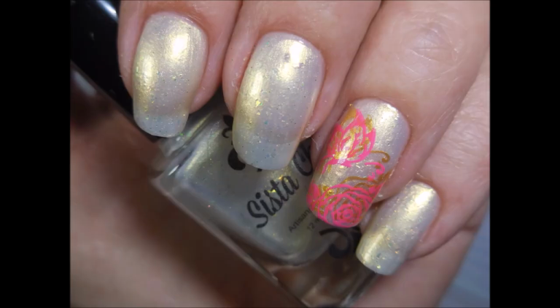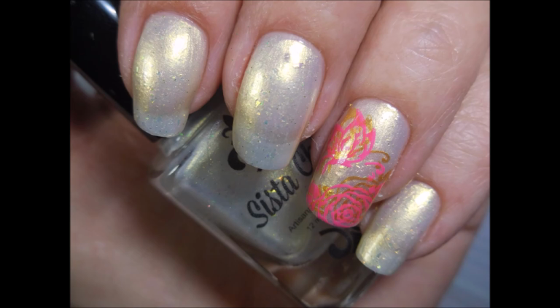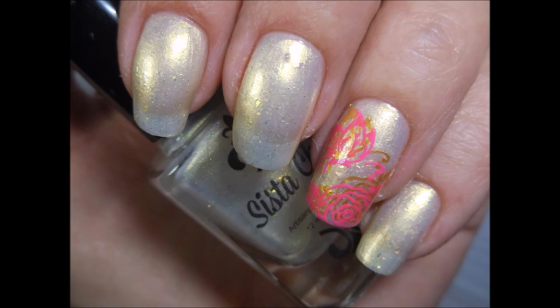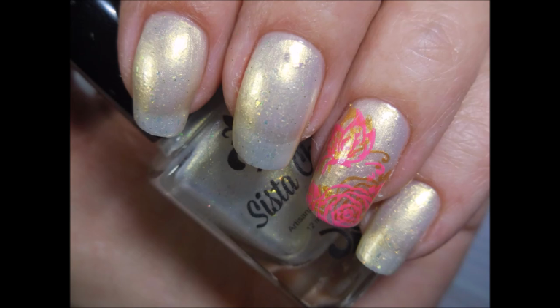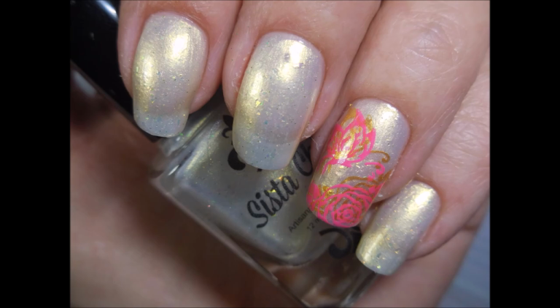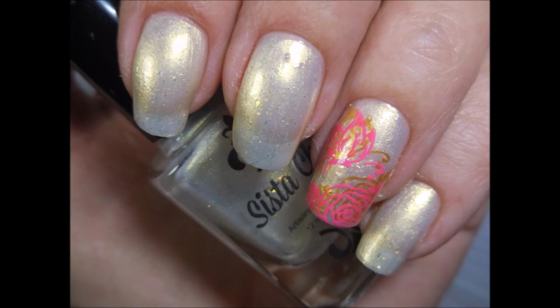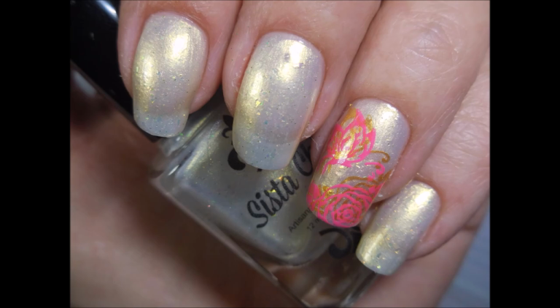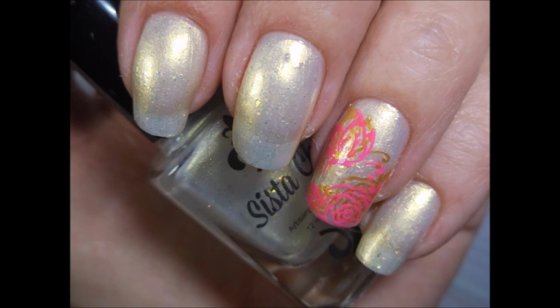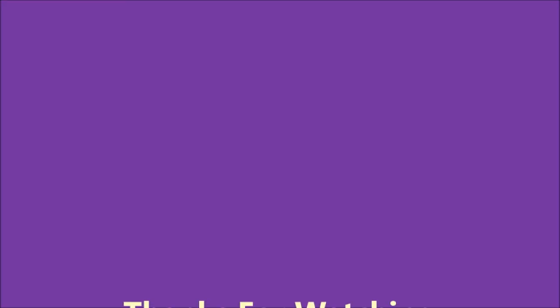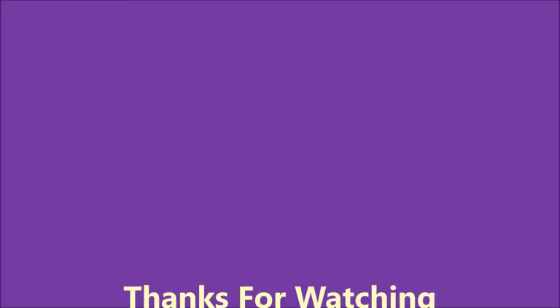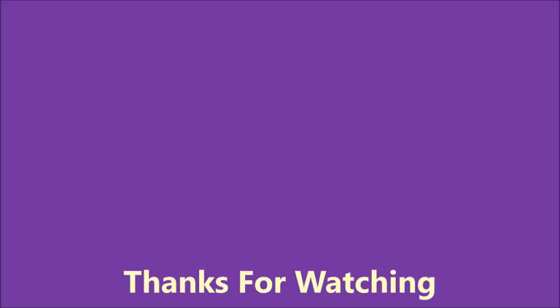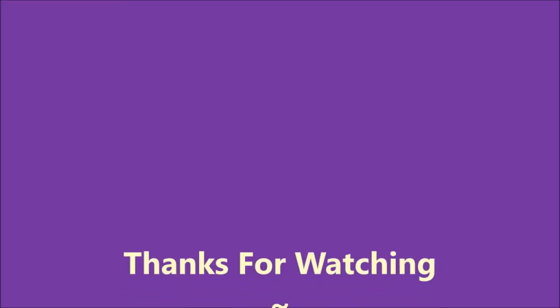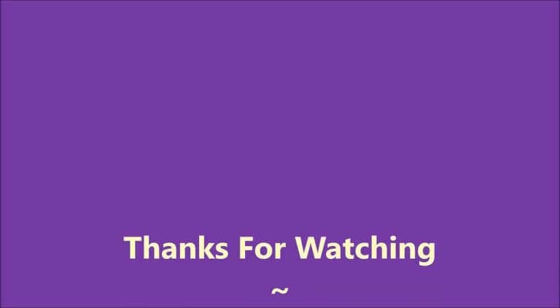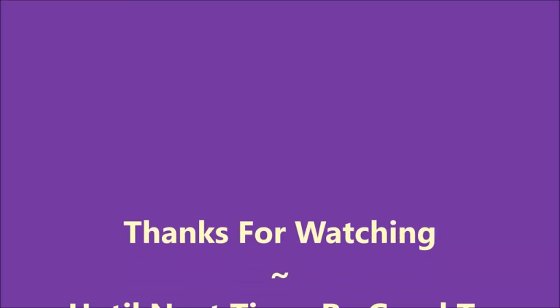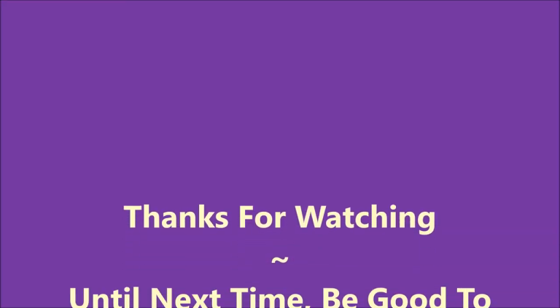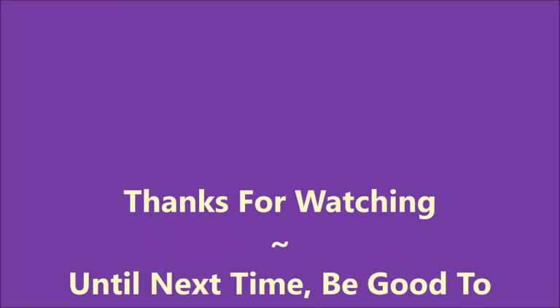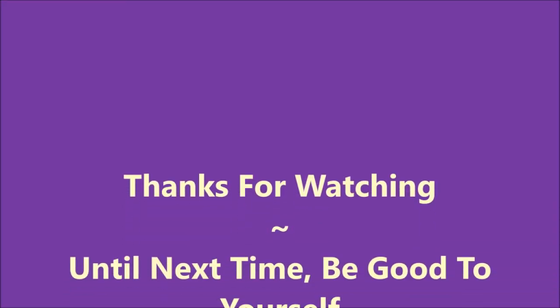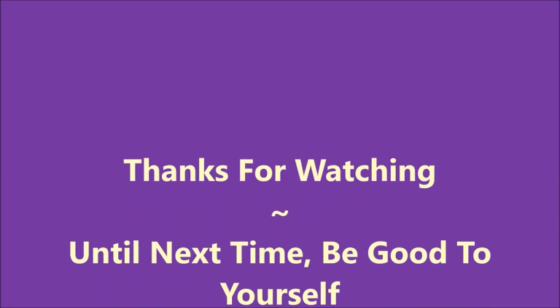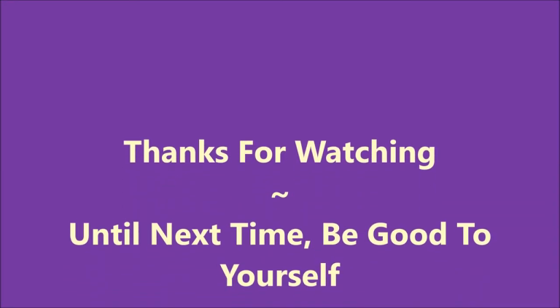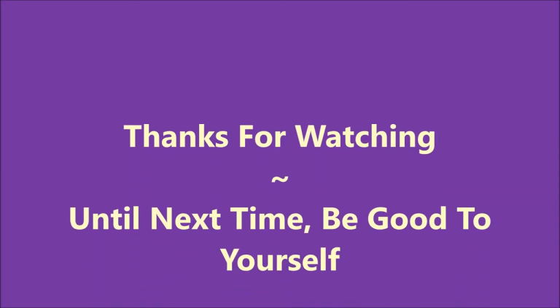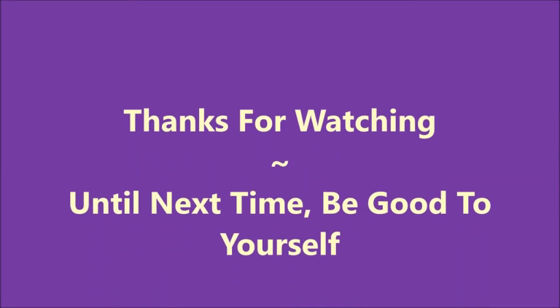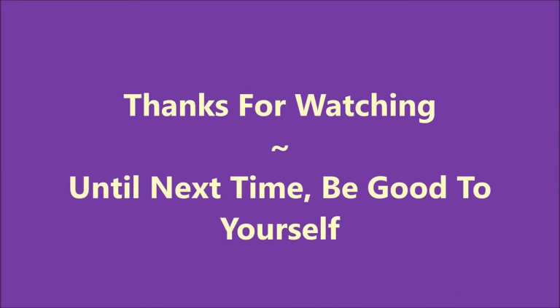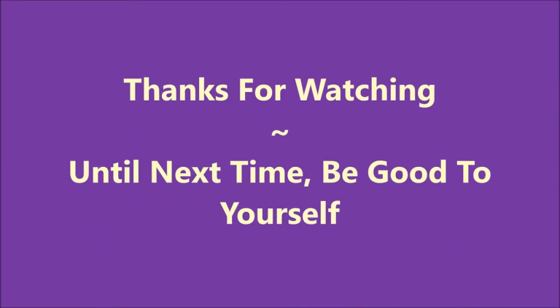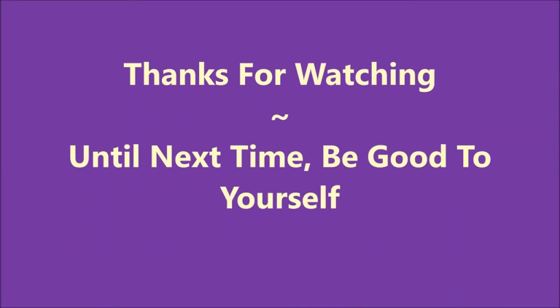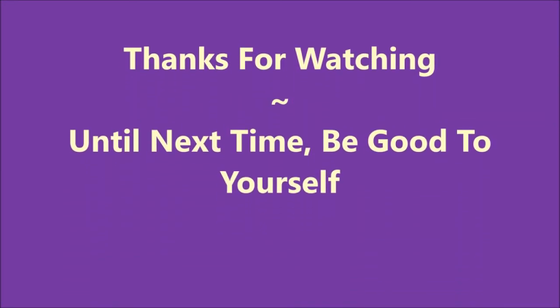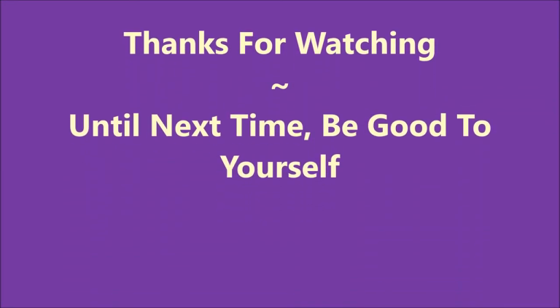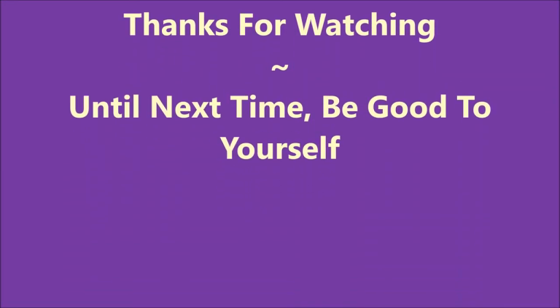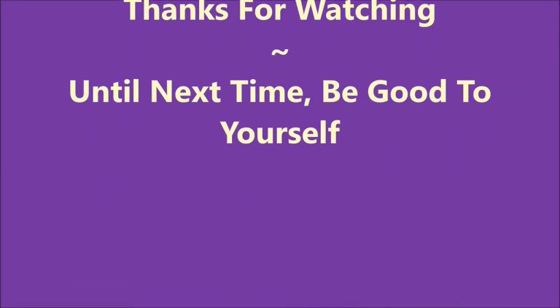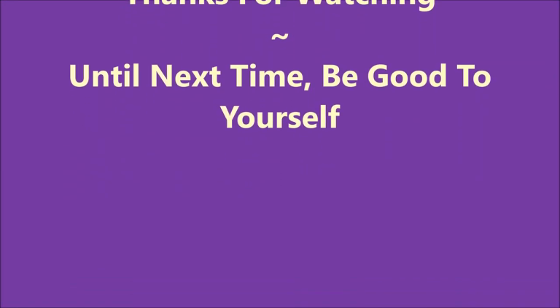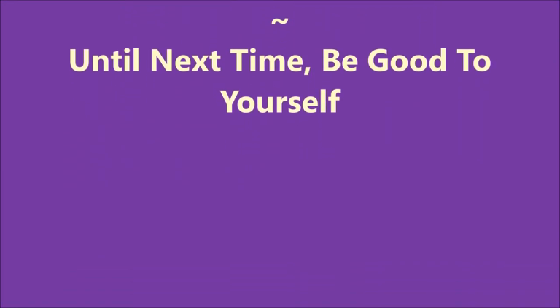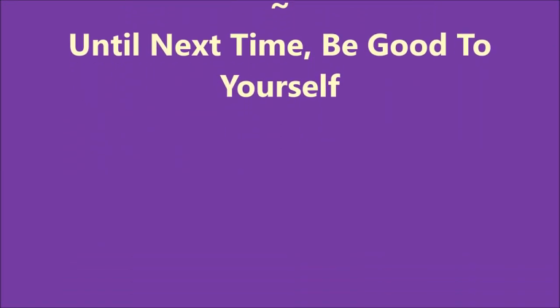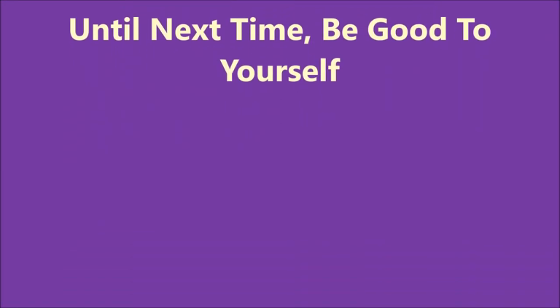So go check out Debbie's channel. Thanks for watching, and until next time, be good to yourself.